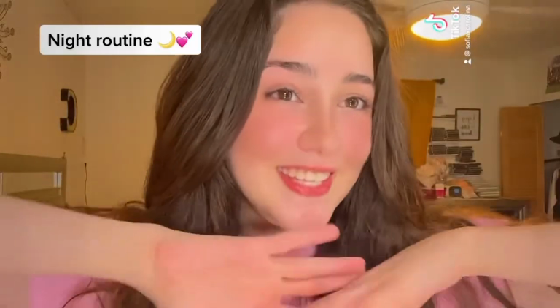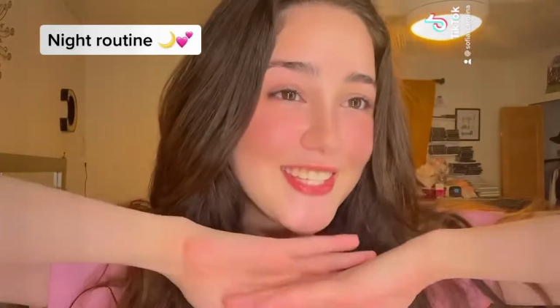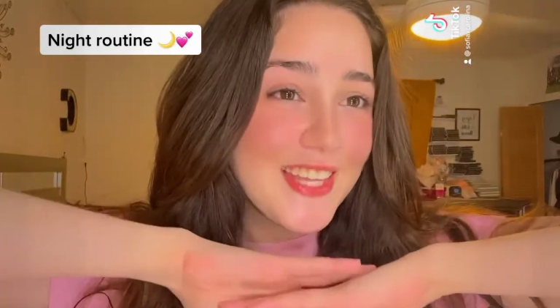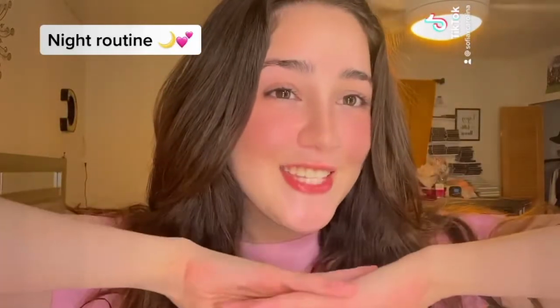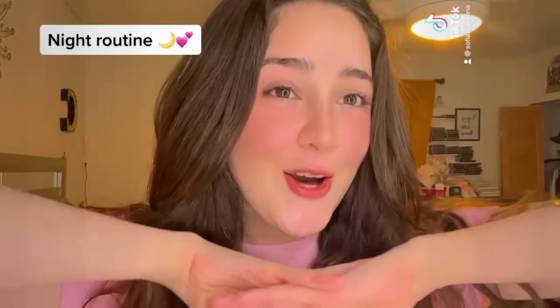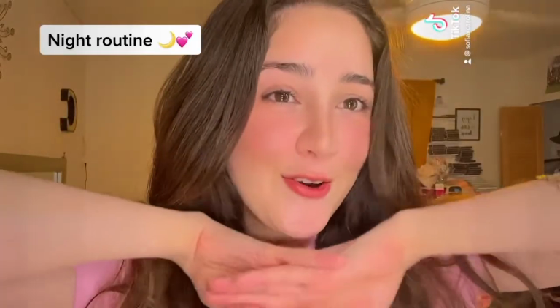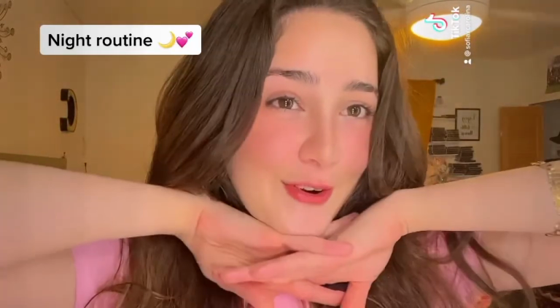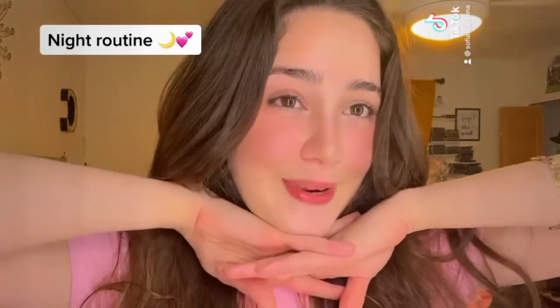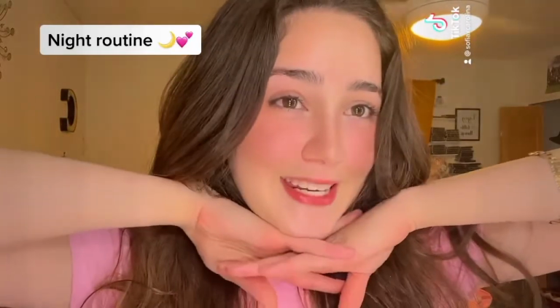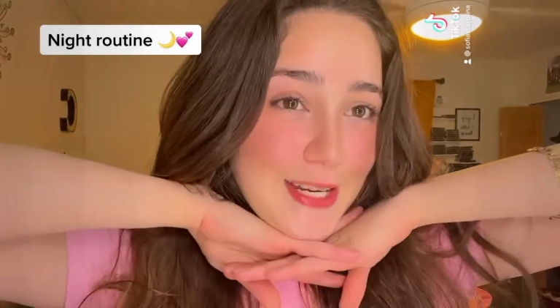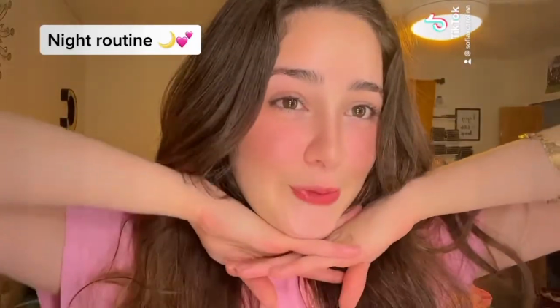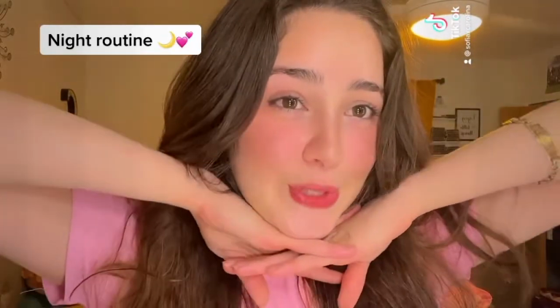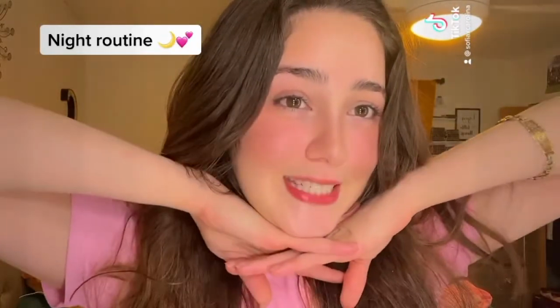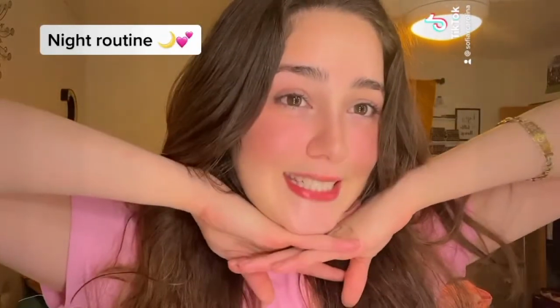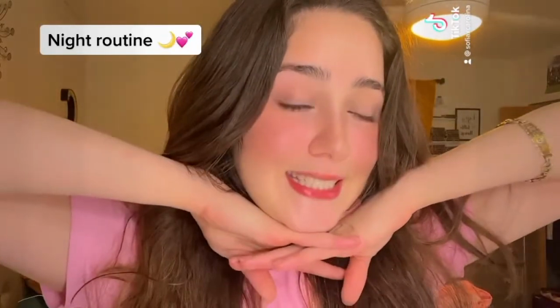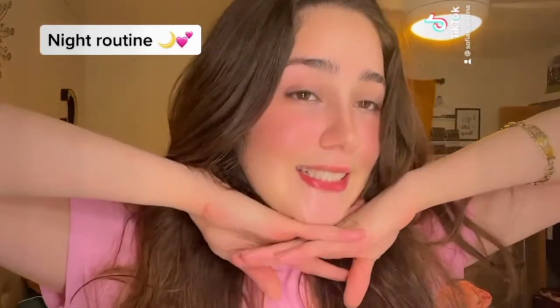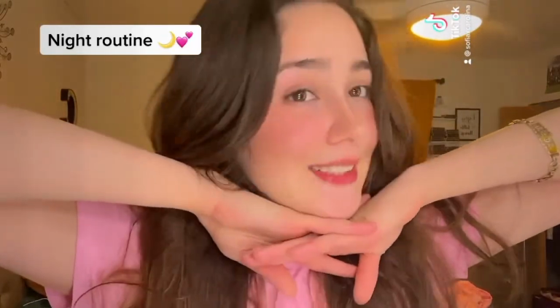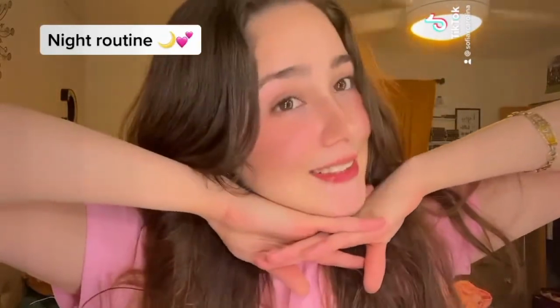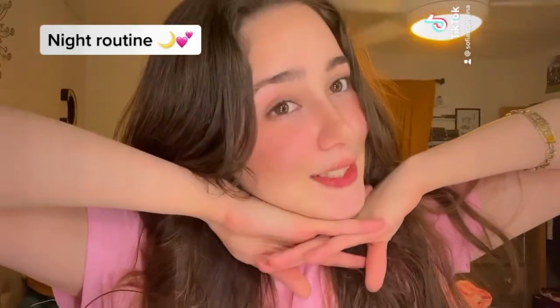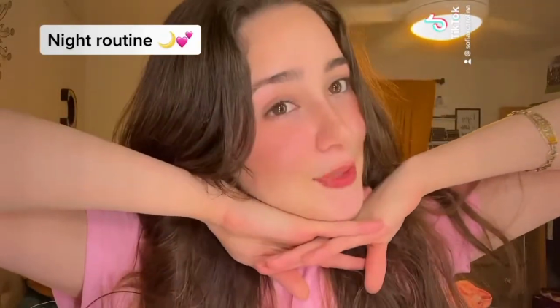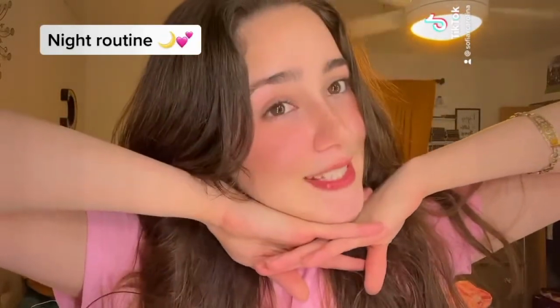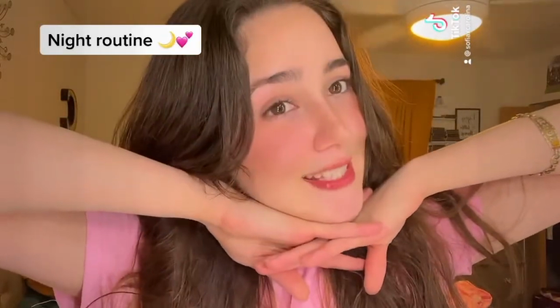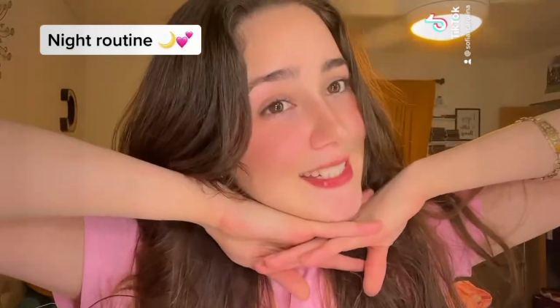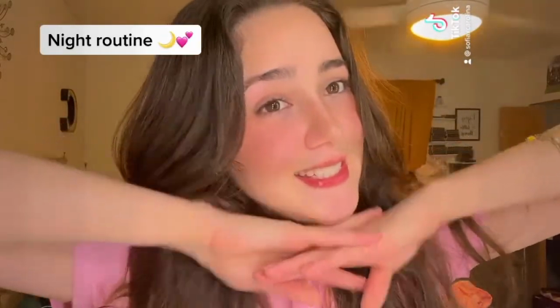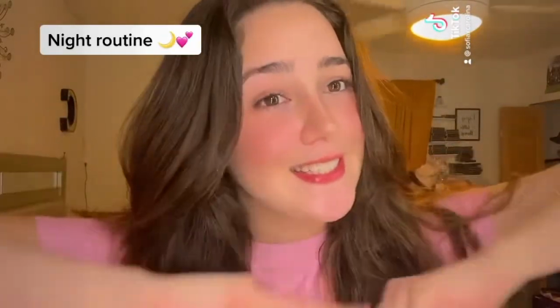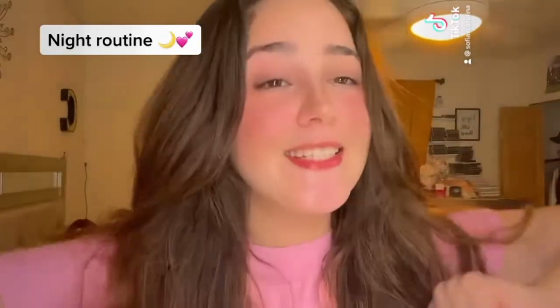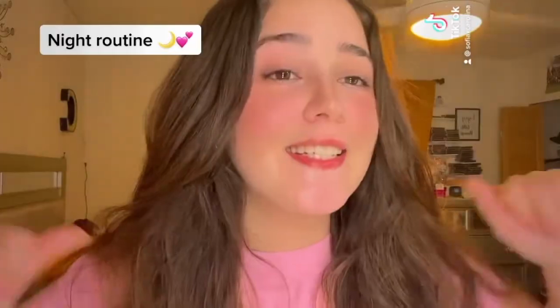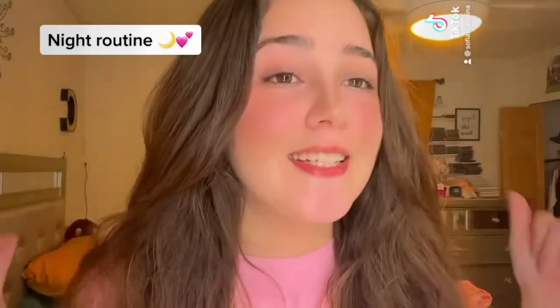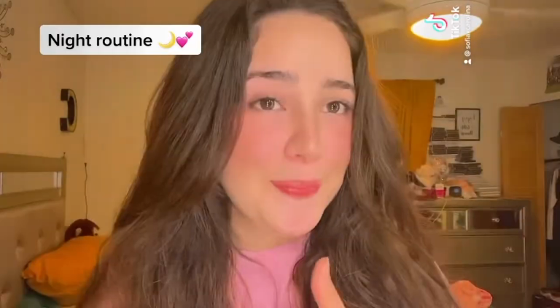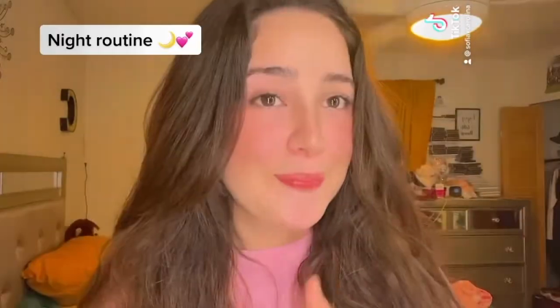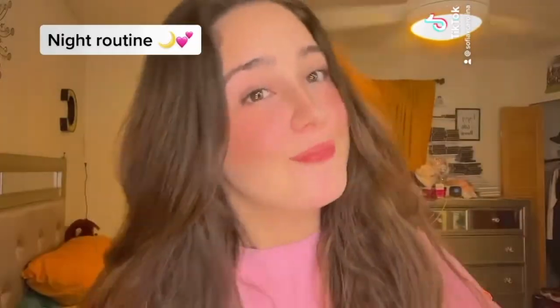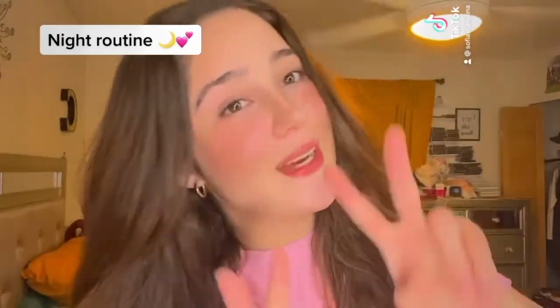So that's all for my night routine. Hope you guys liked it. Bye!